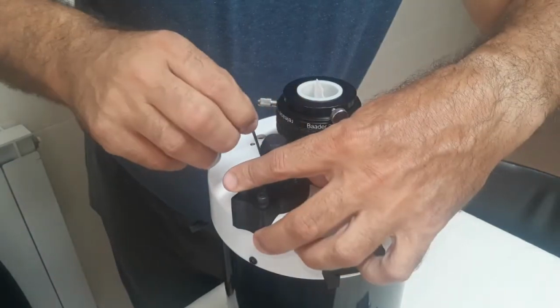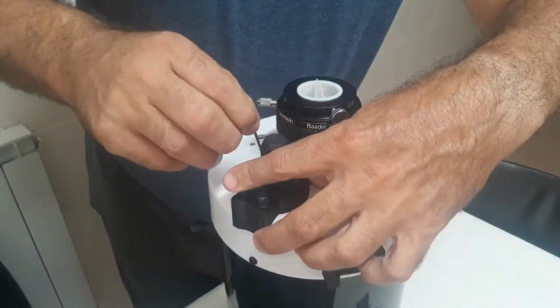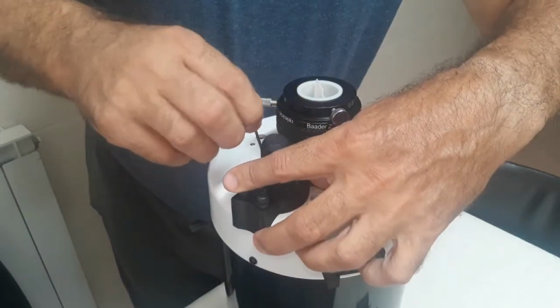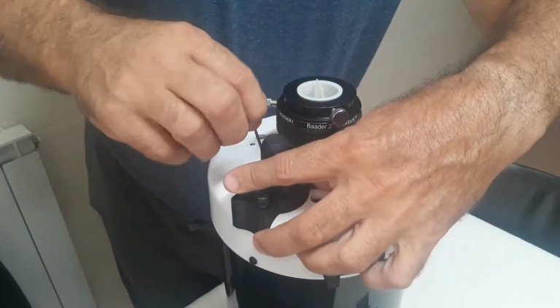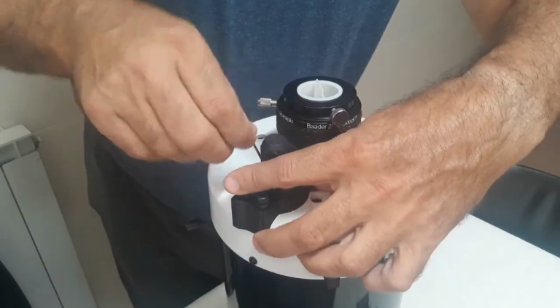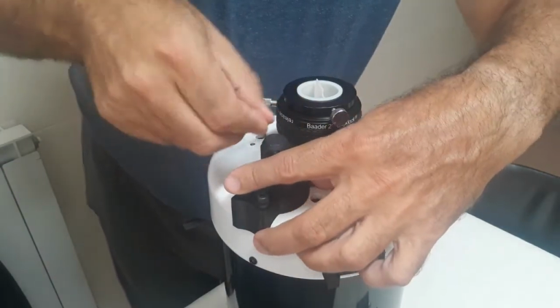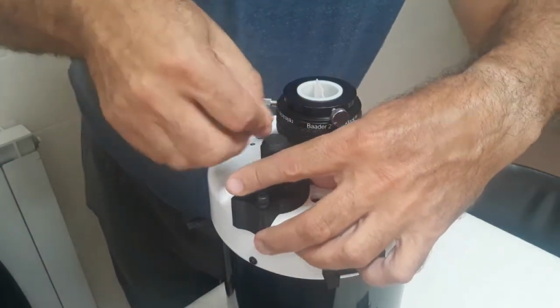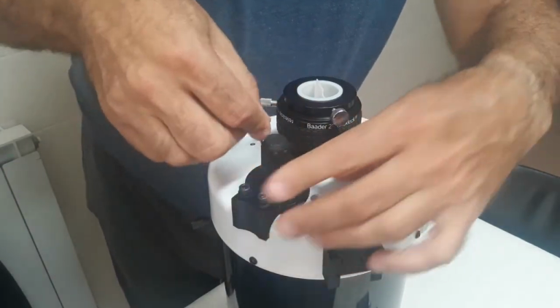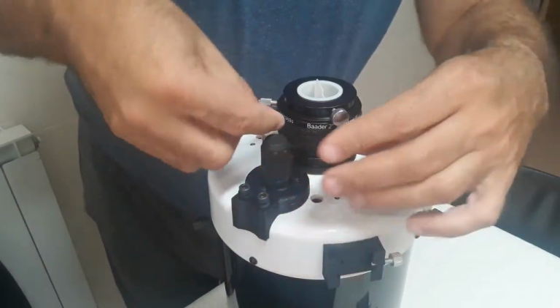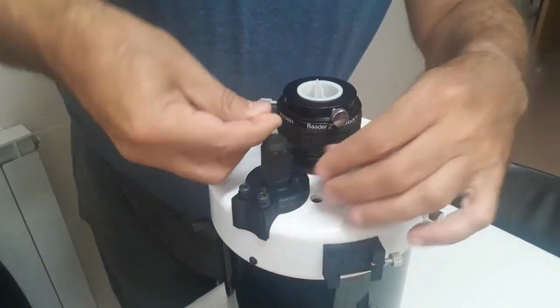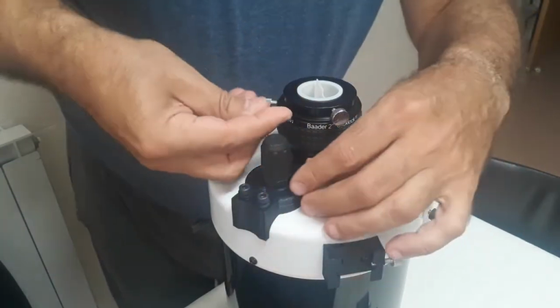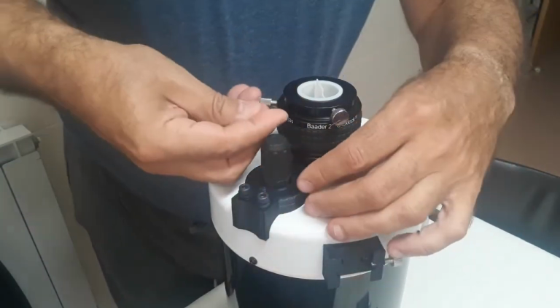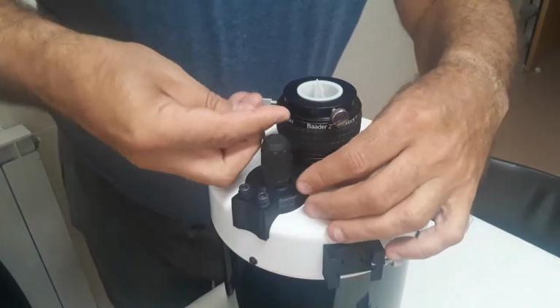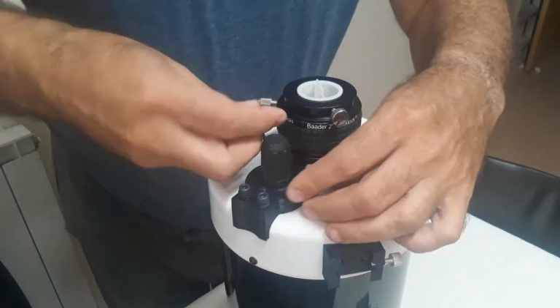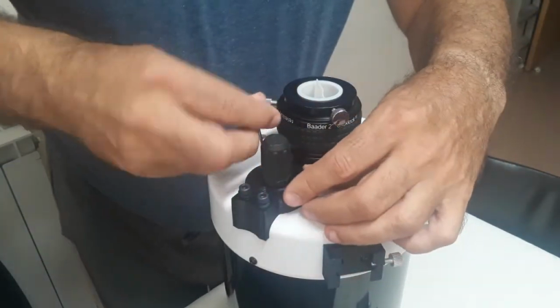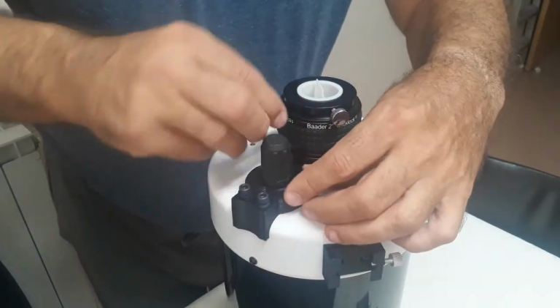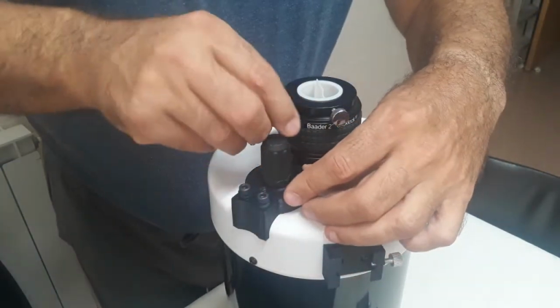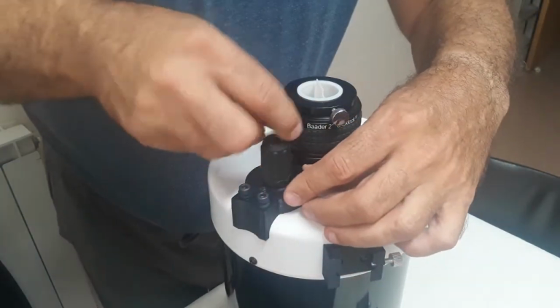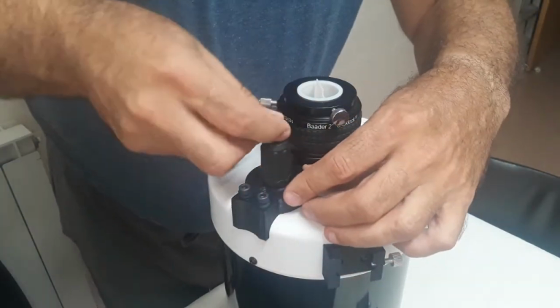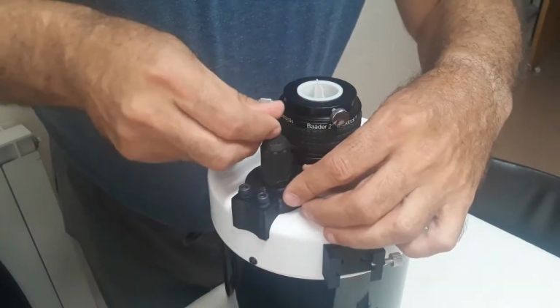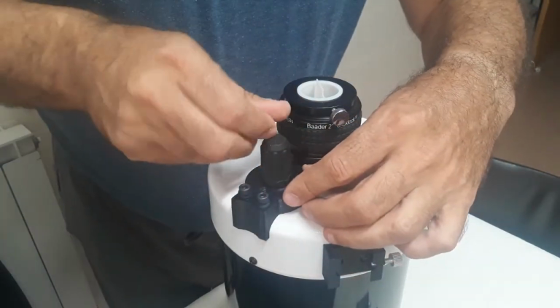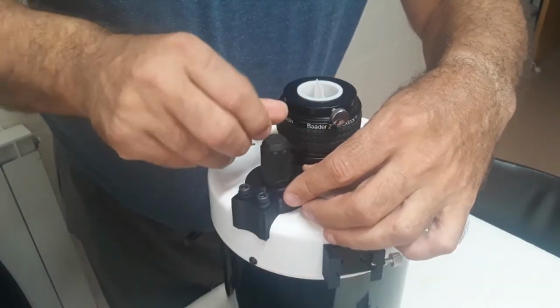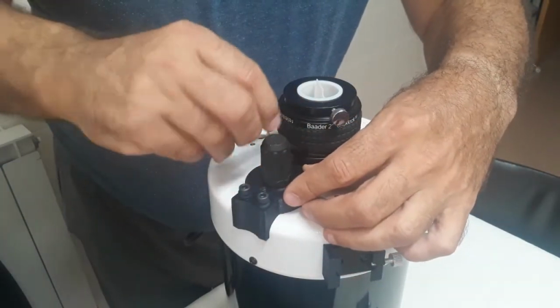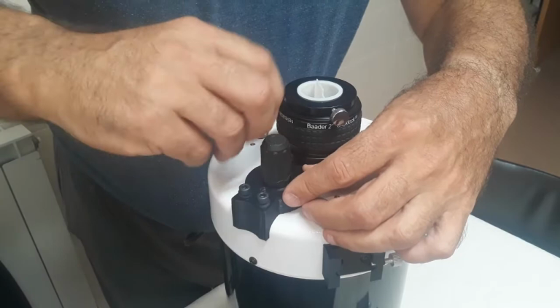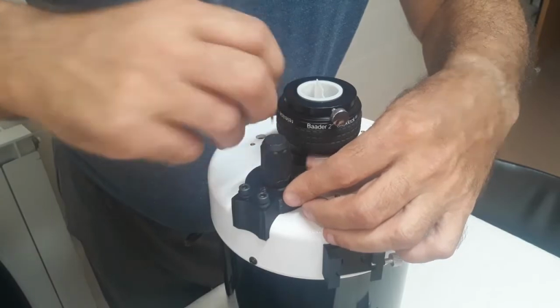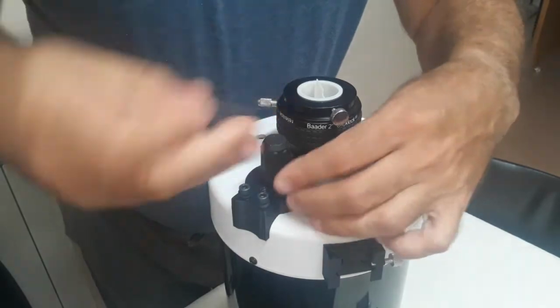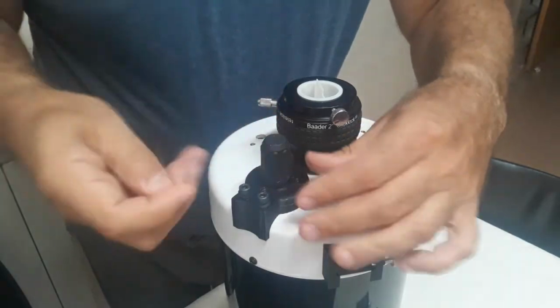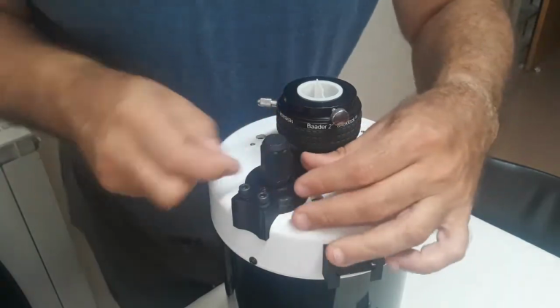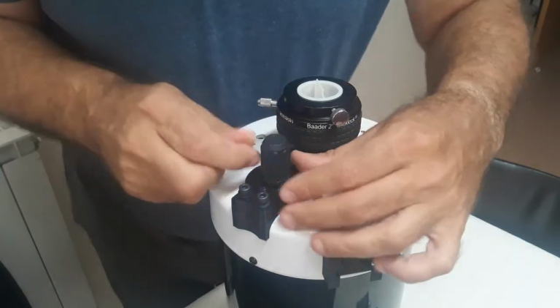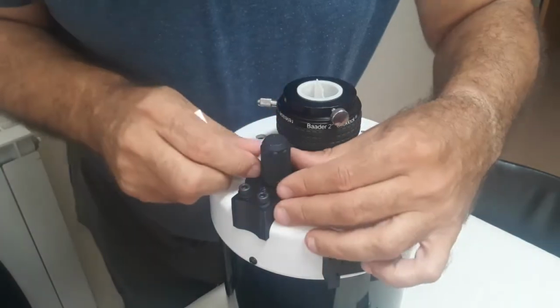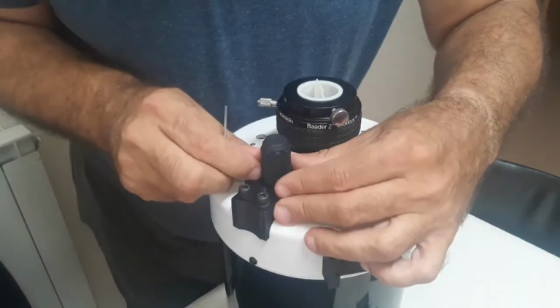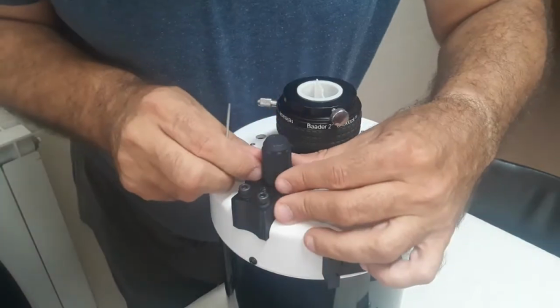Avoid excessive torque, since you may damage the telescope threads or break the adapter.